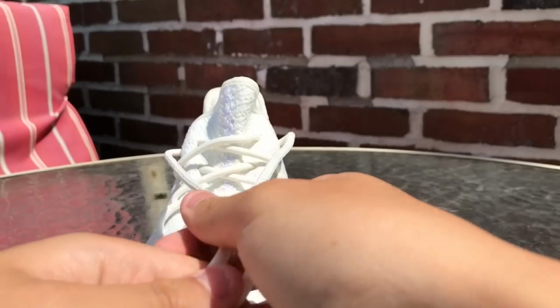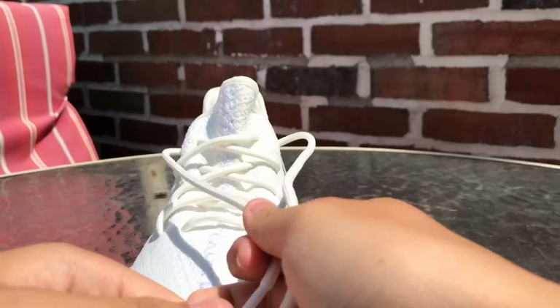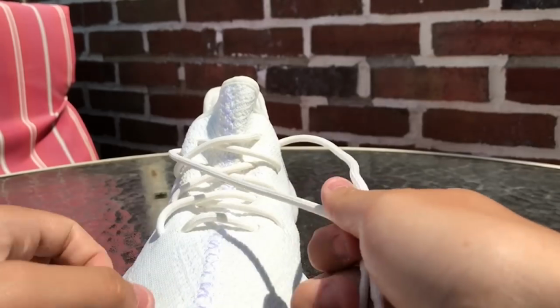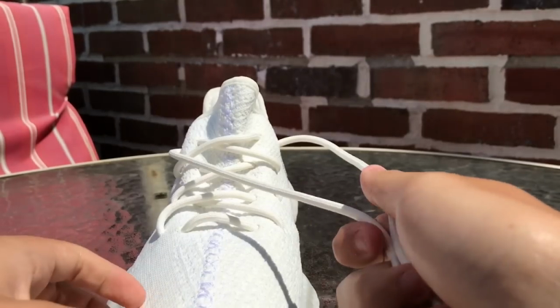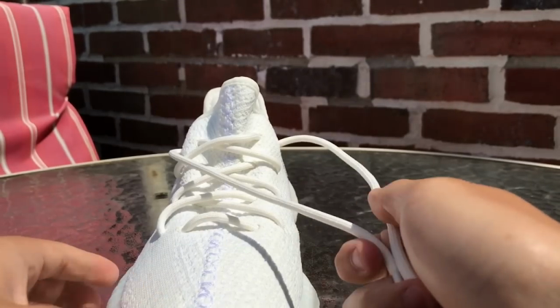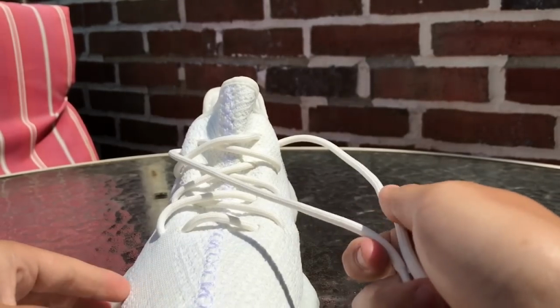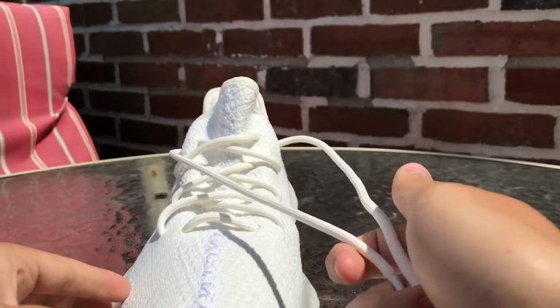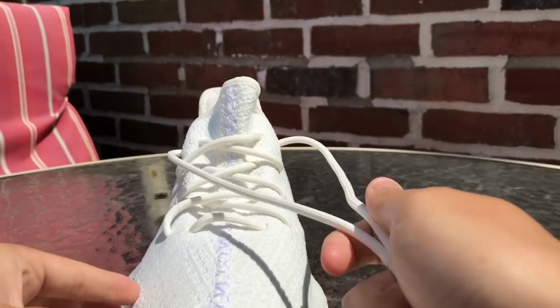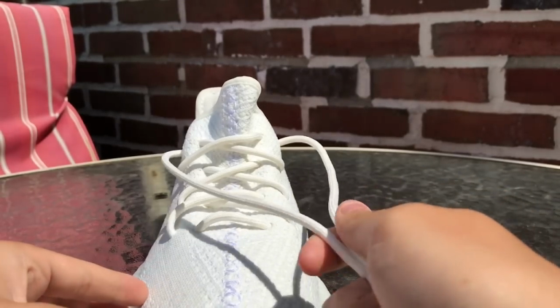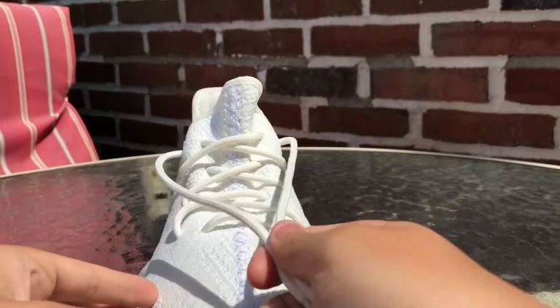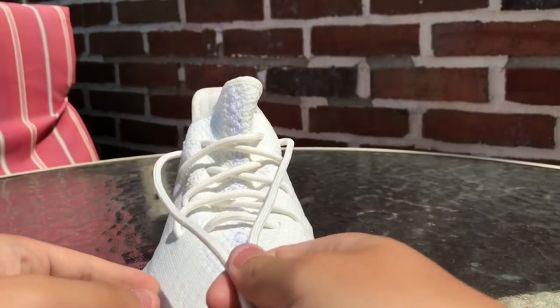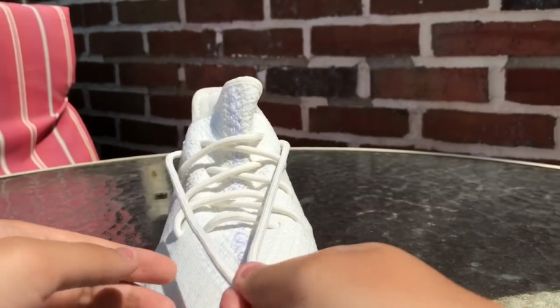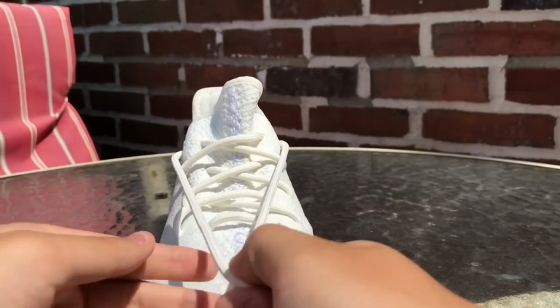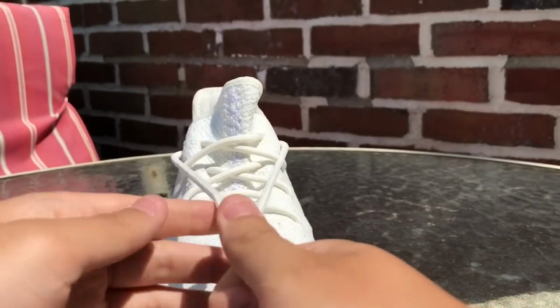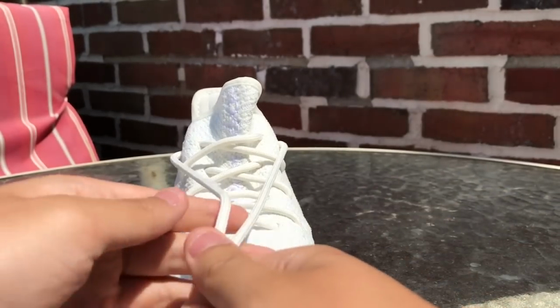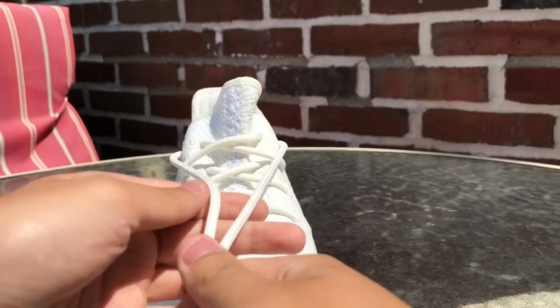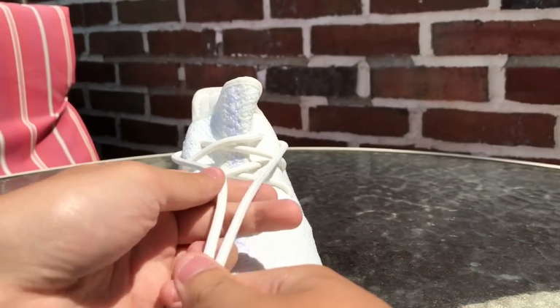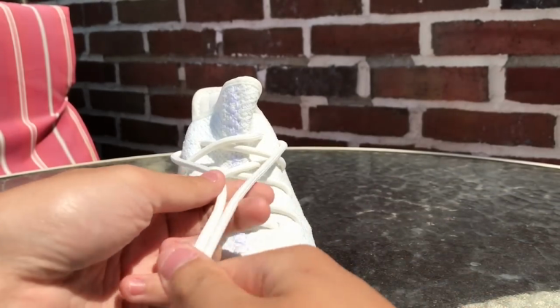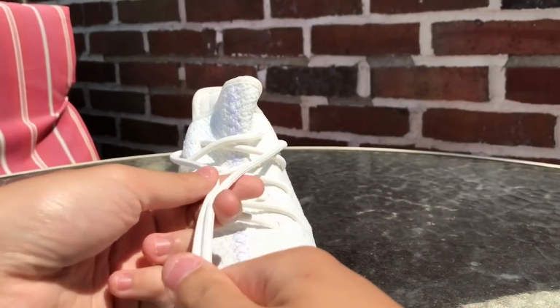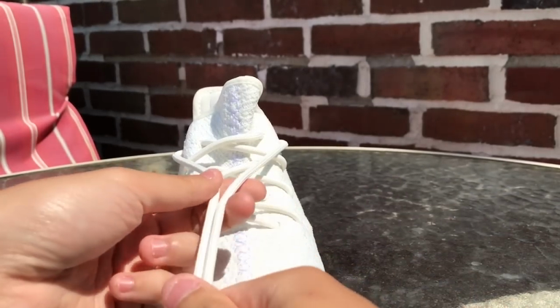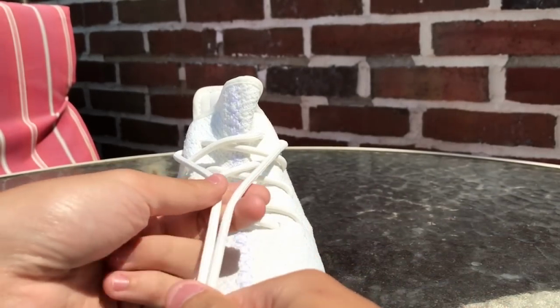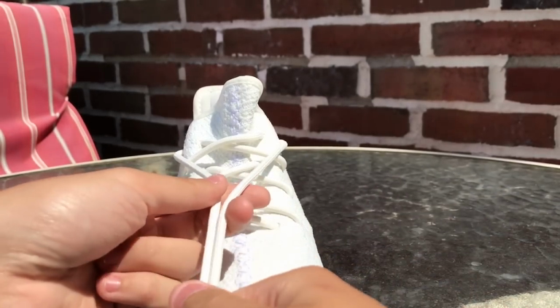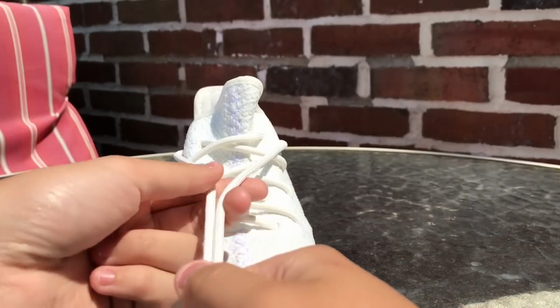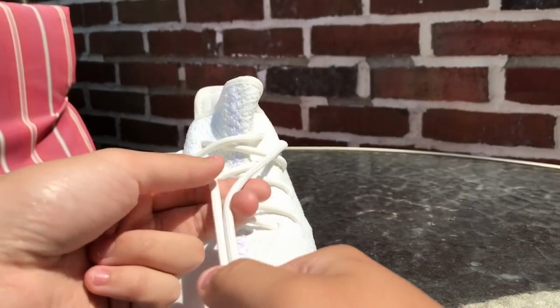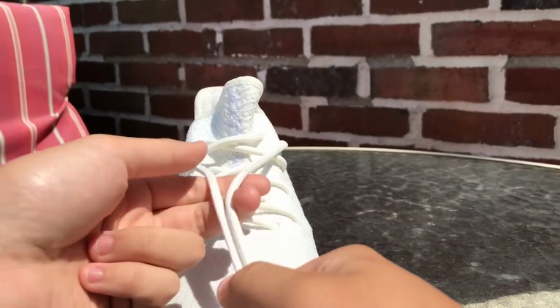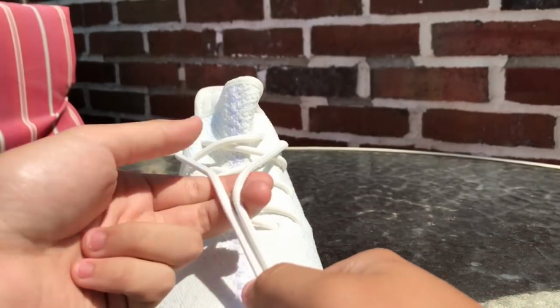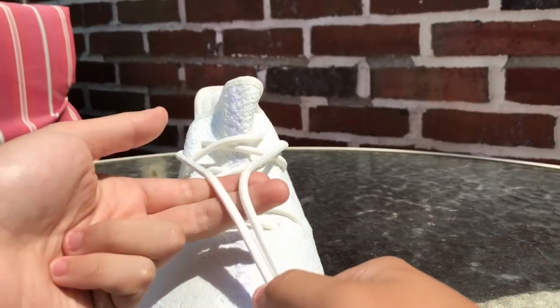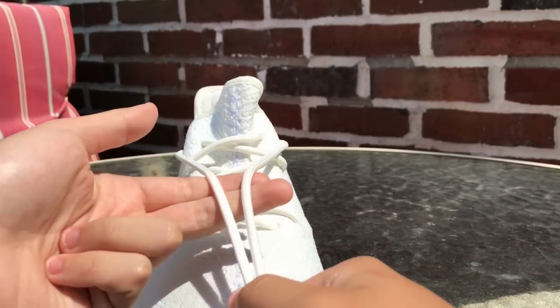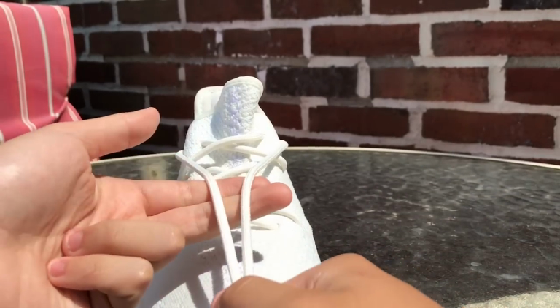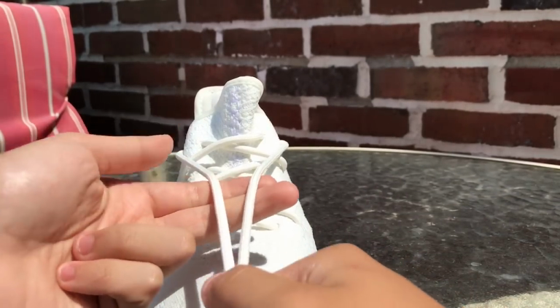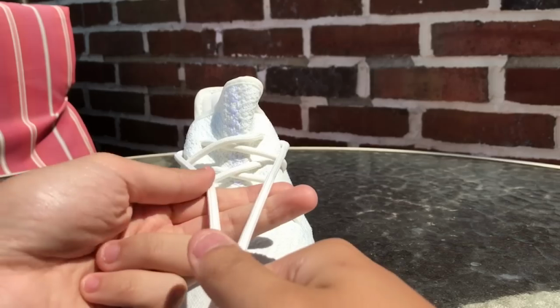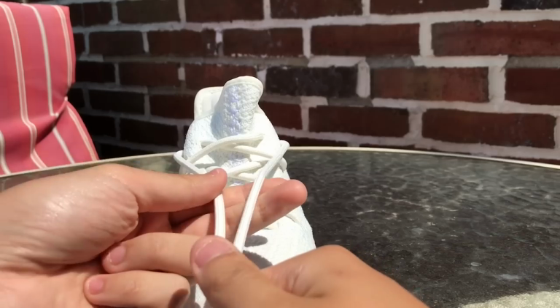Alright guys, just to show you that it's the same thing on some flat laces, I'm going to show you on this pair of Yeezys.